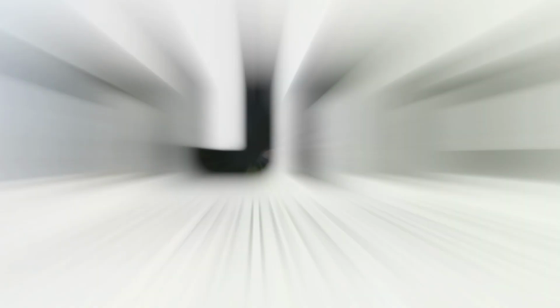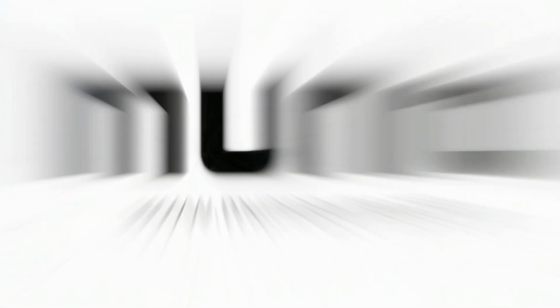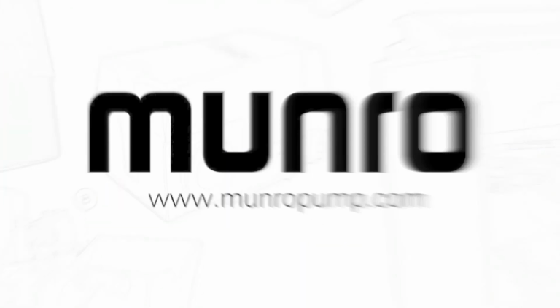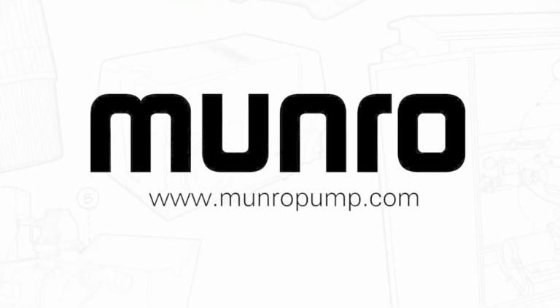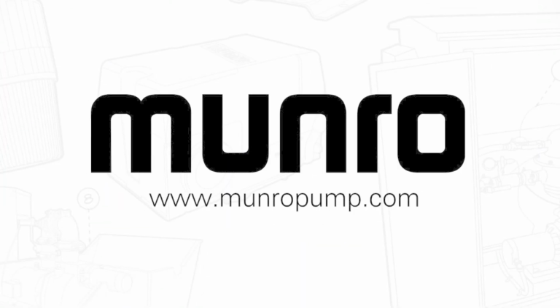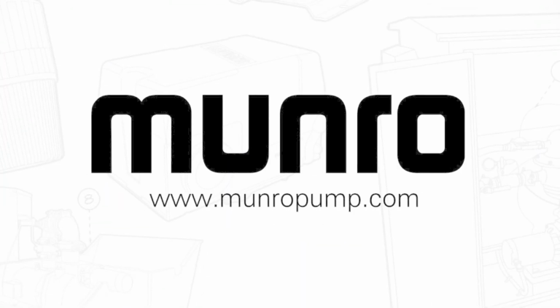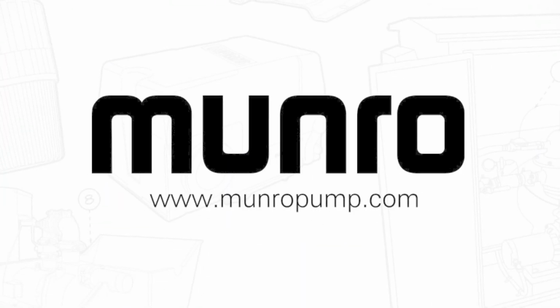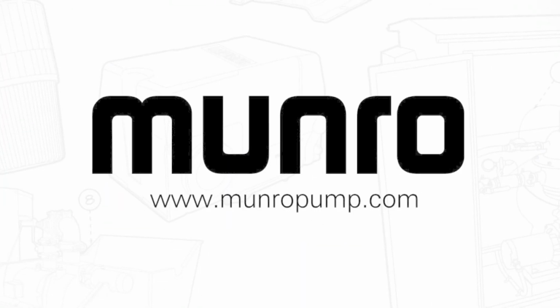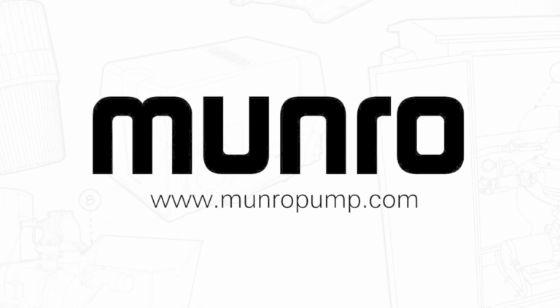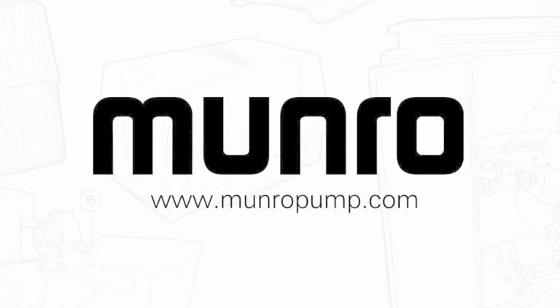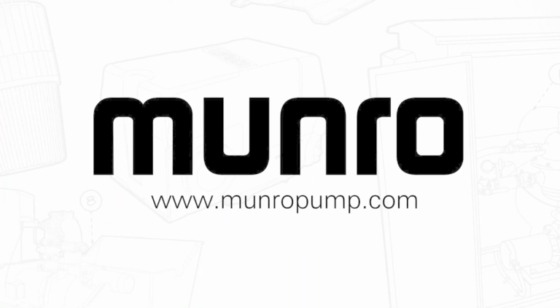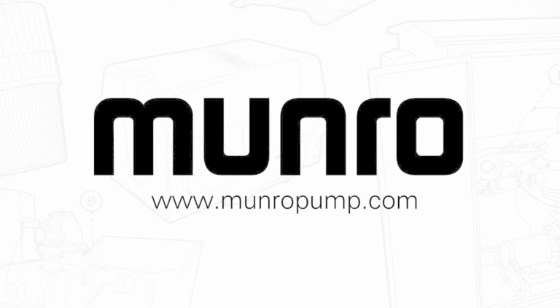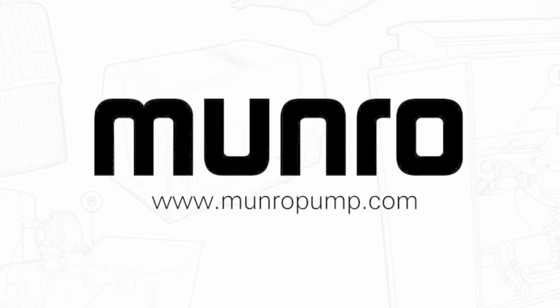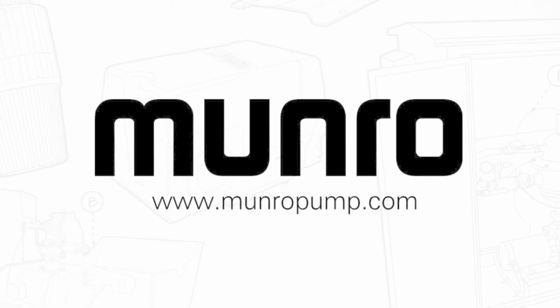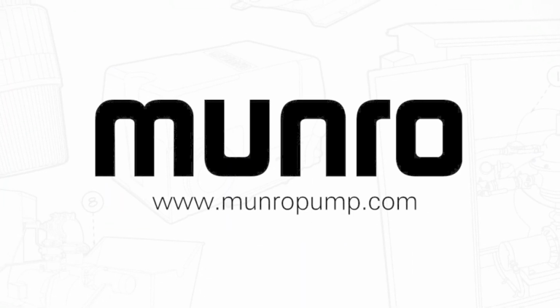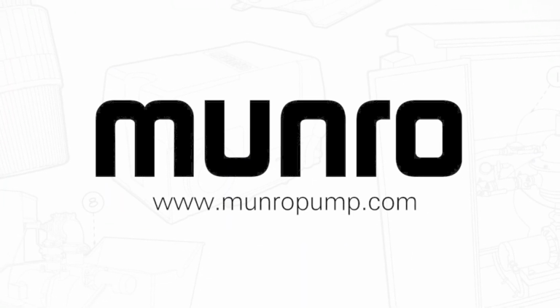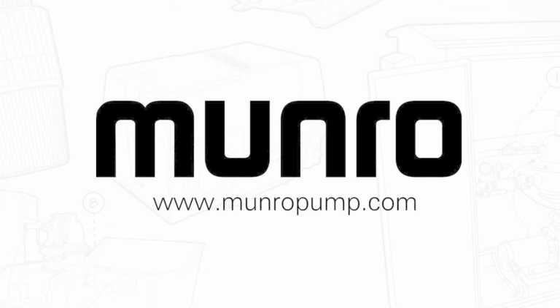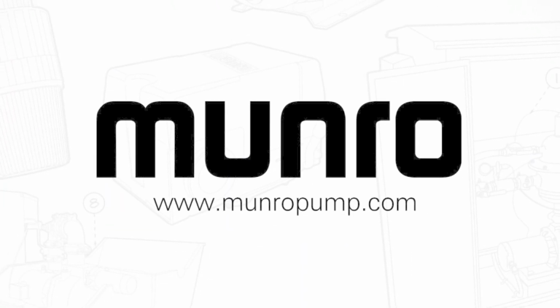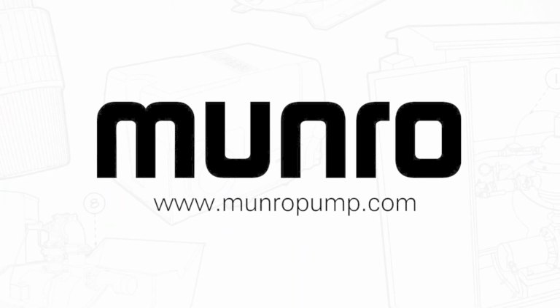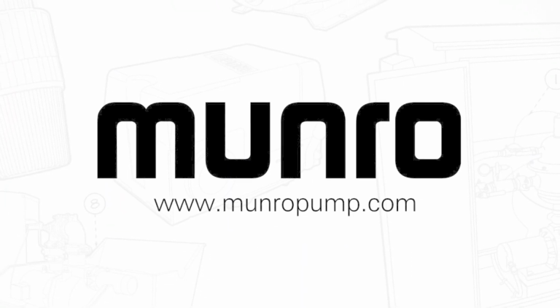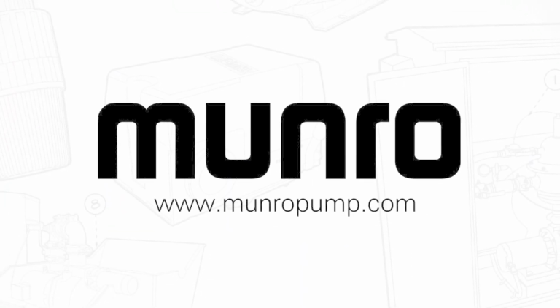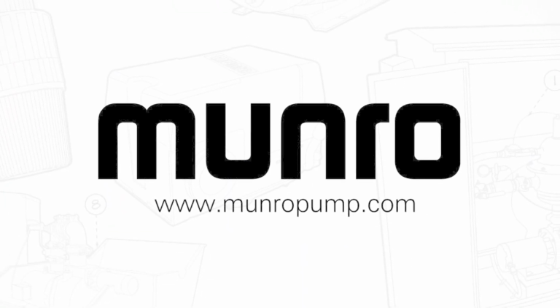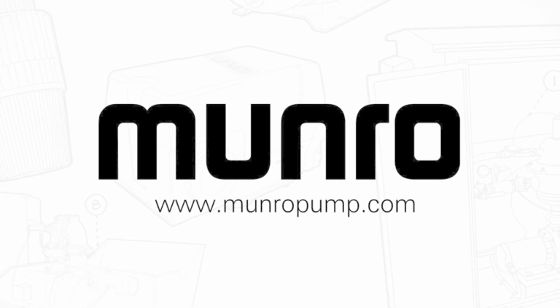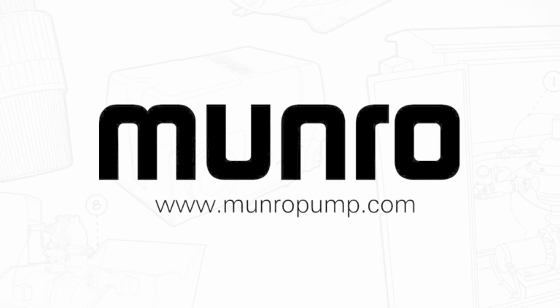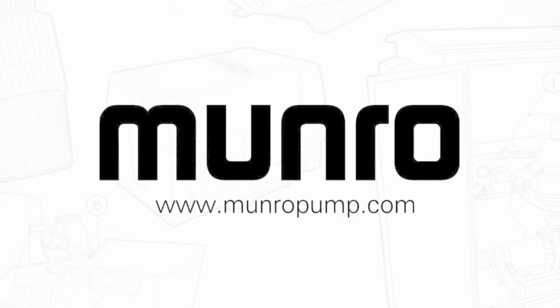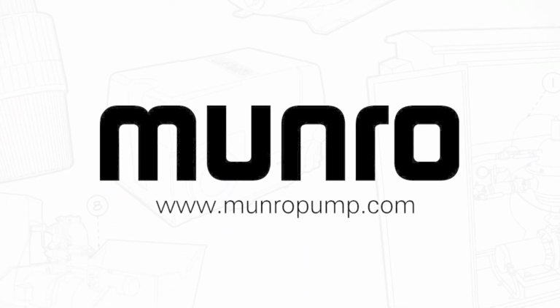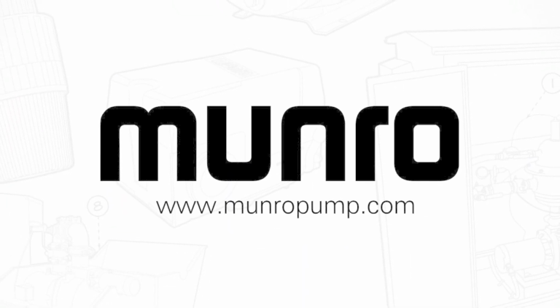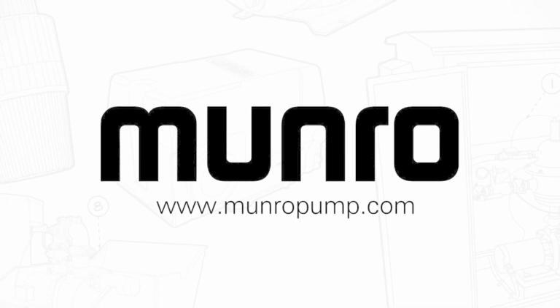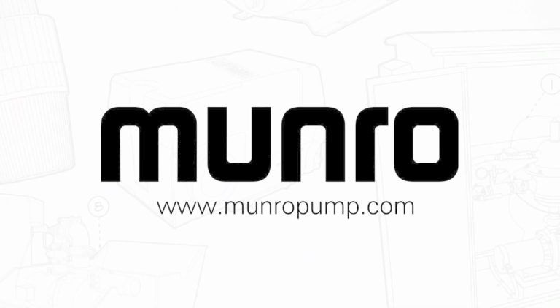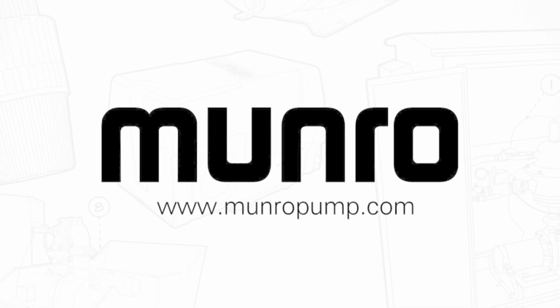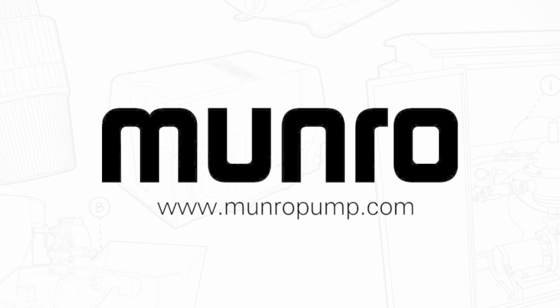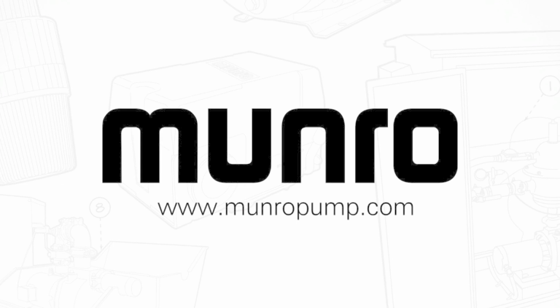If you need more information about the procedures in this video, please visit munroepump.com.